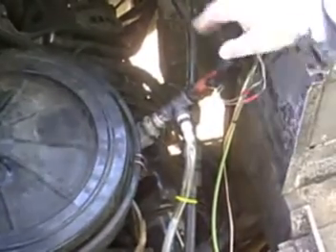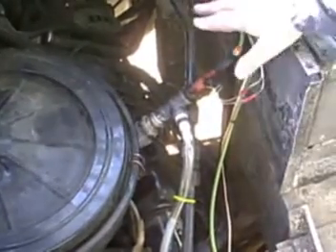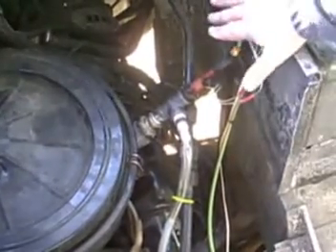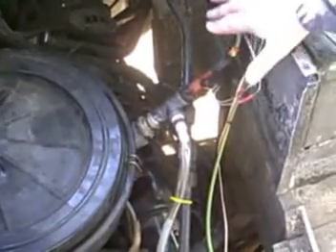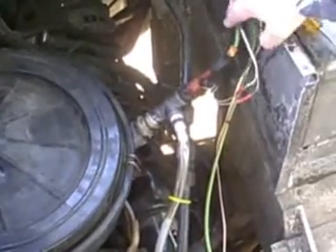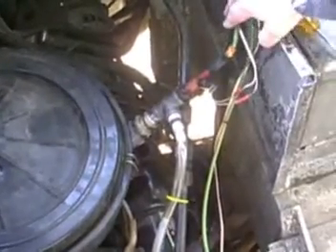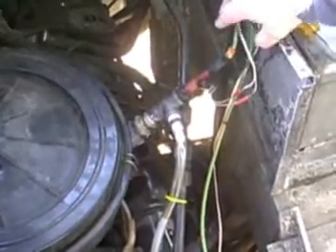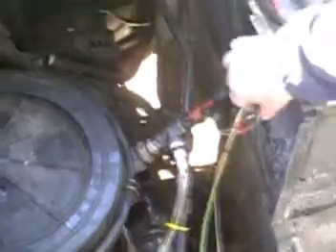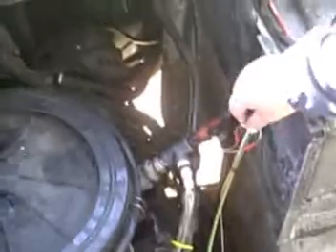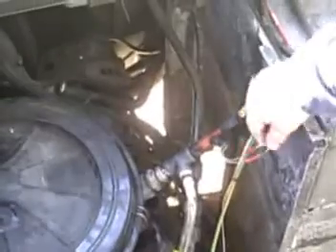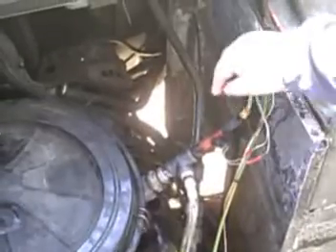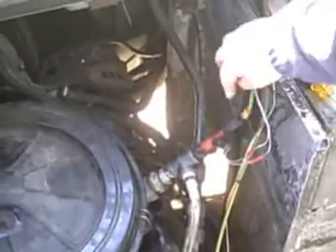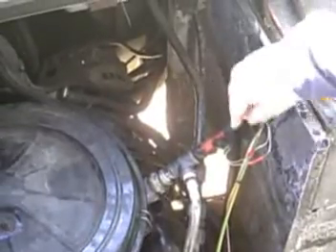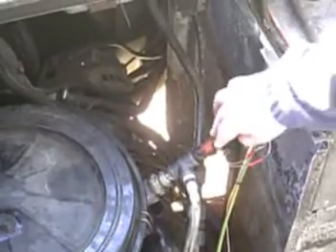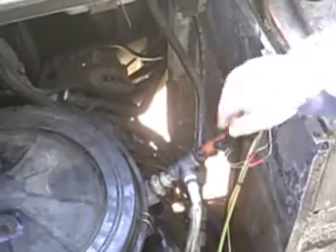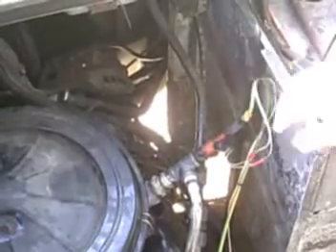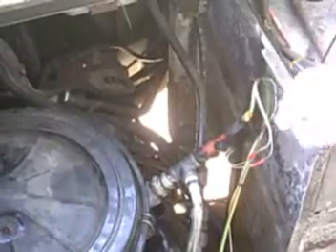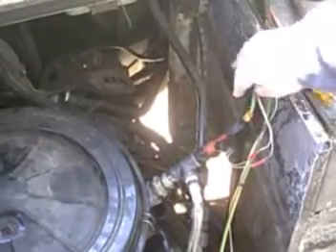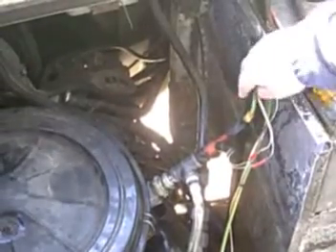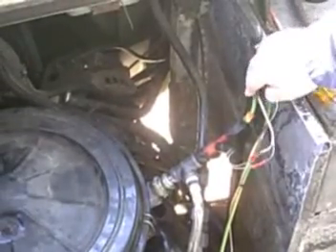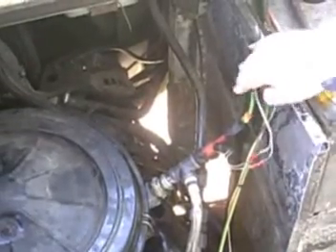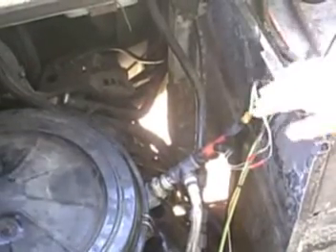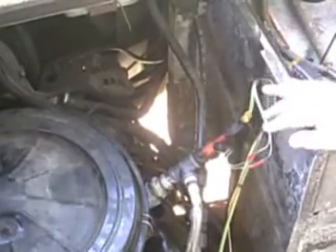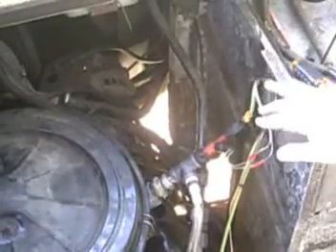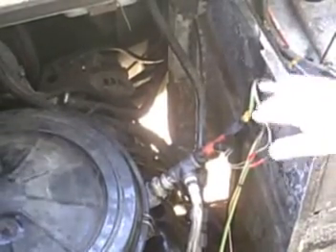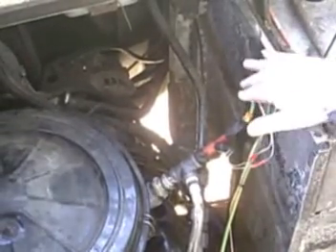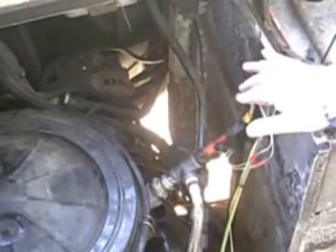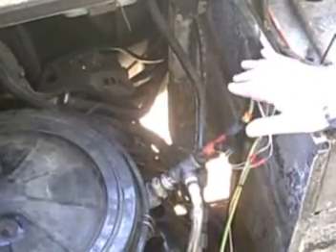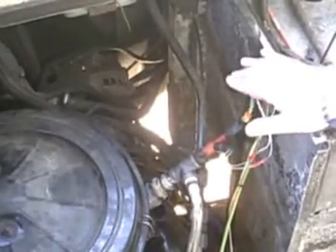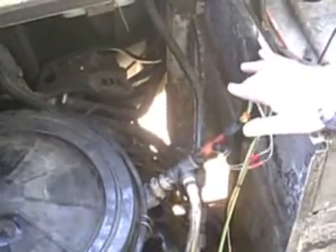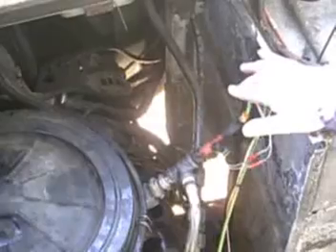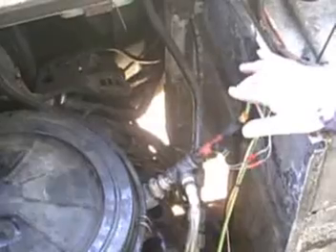This is how the gas gets in here. These are the wires that run the injector, and this is the pressure hose for gas.